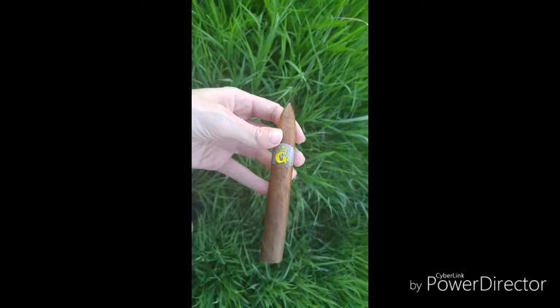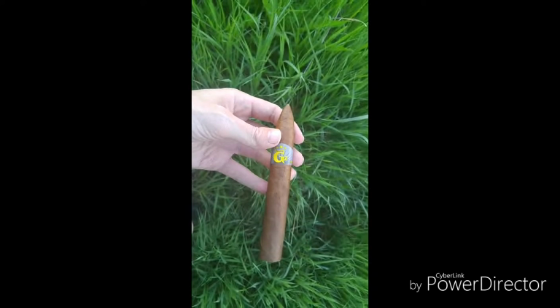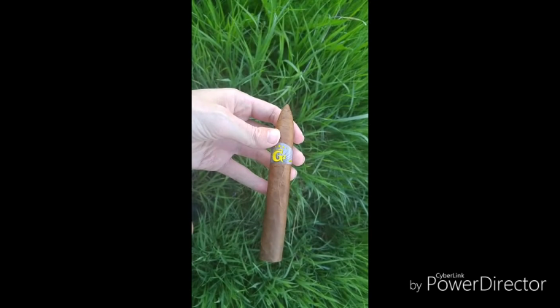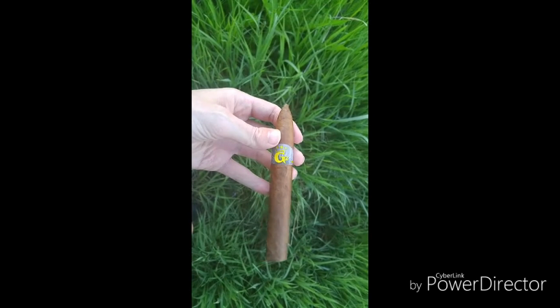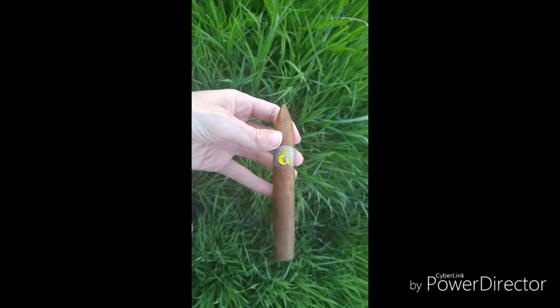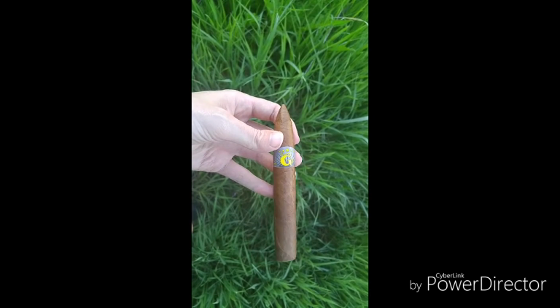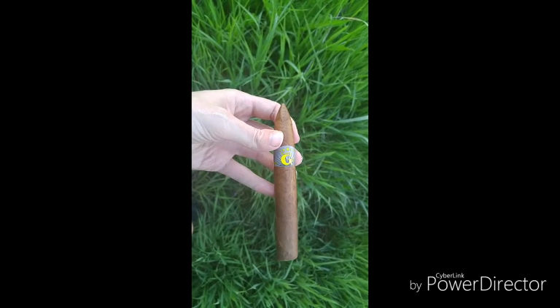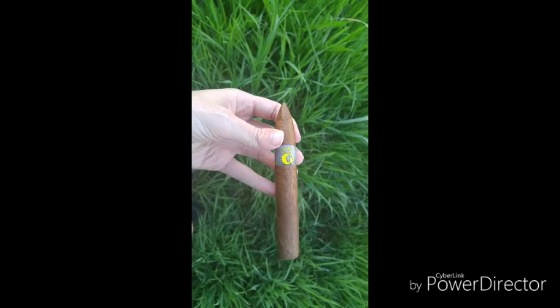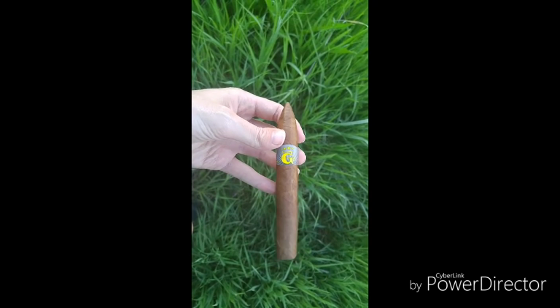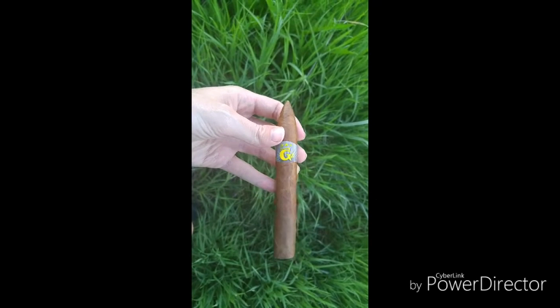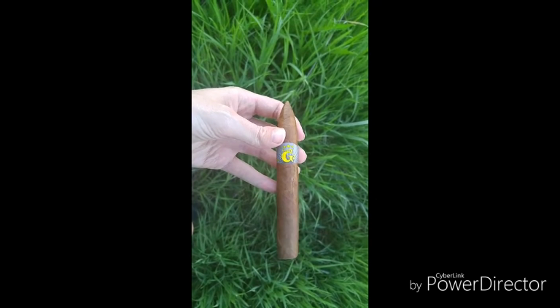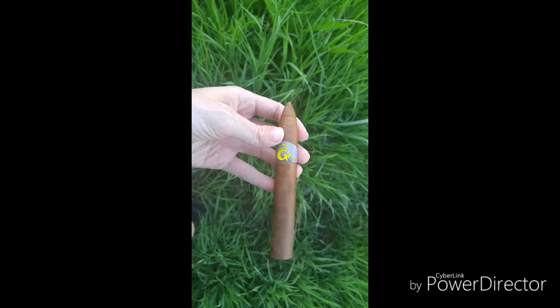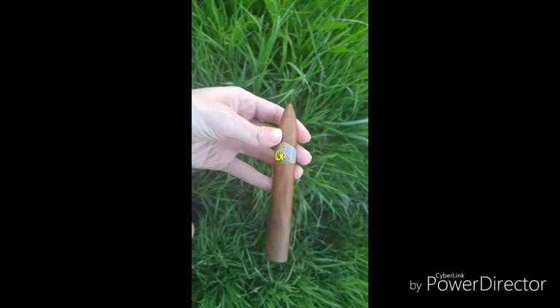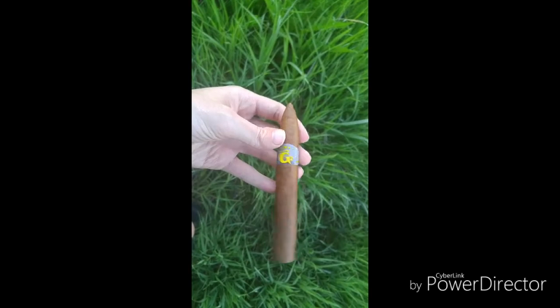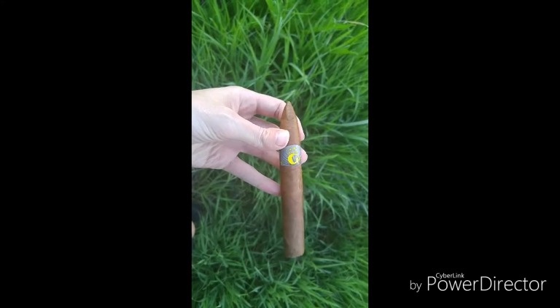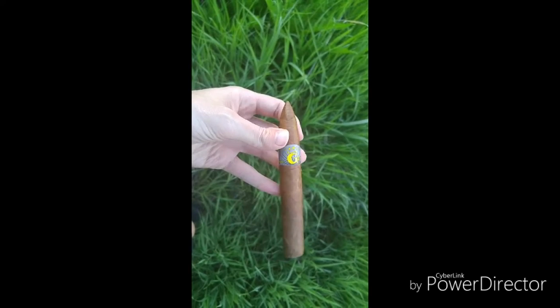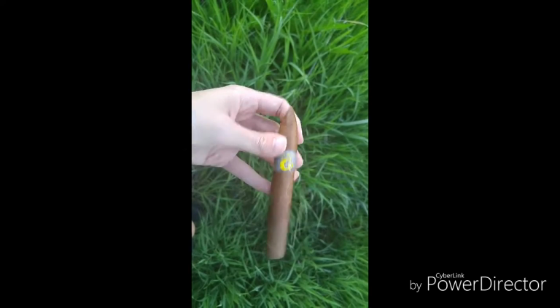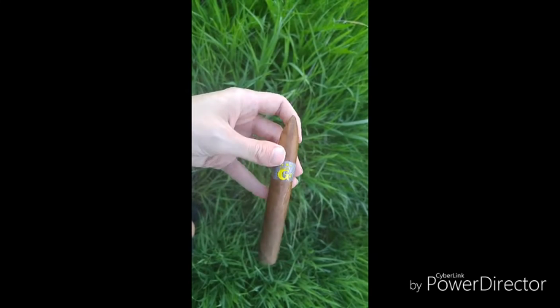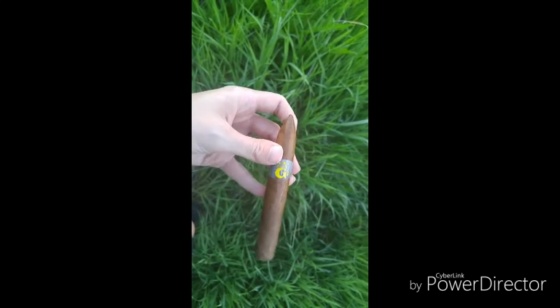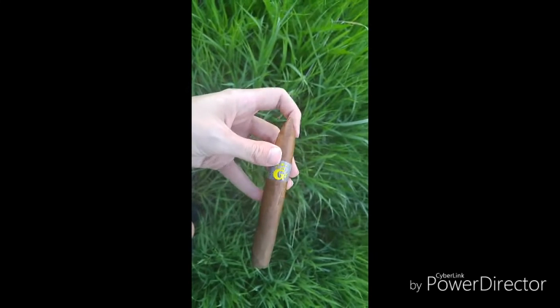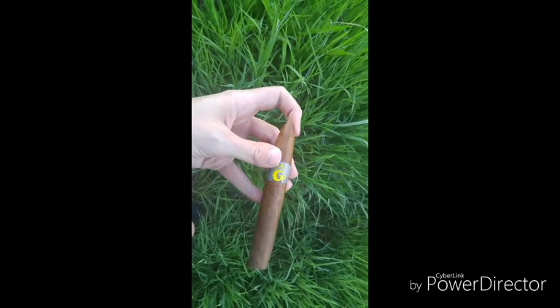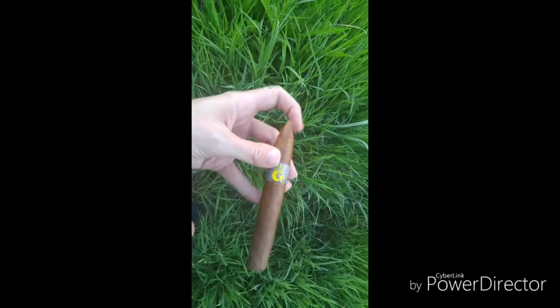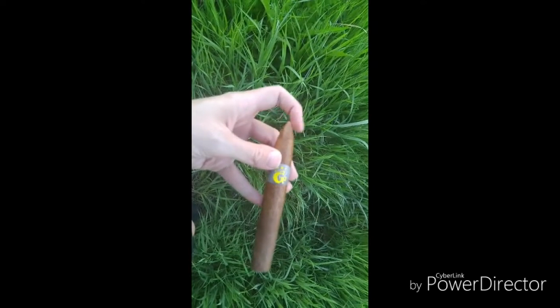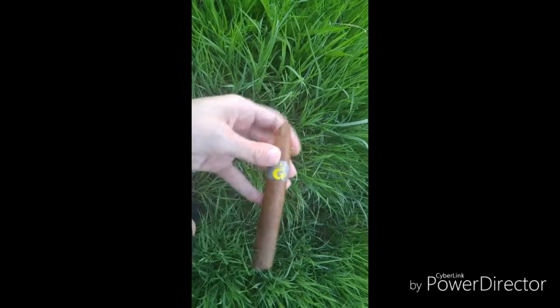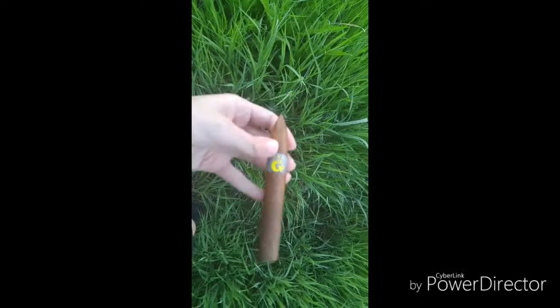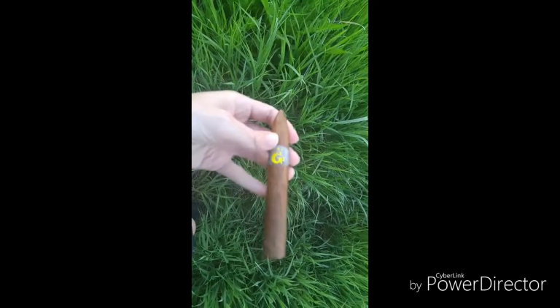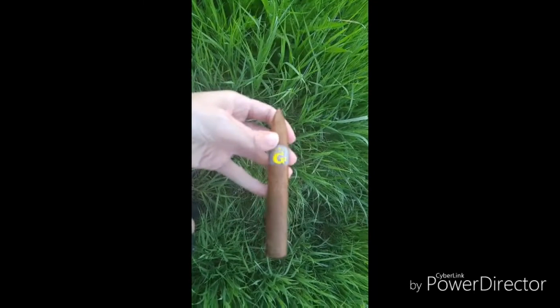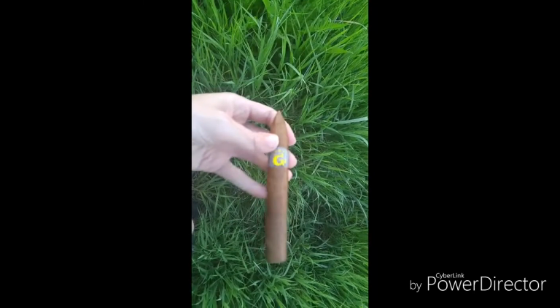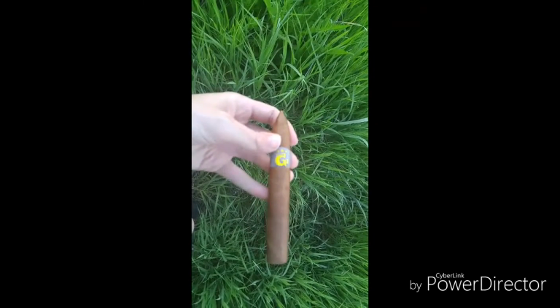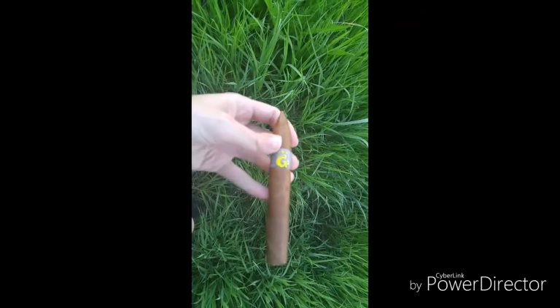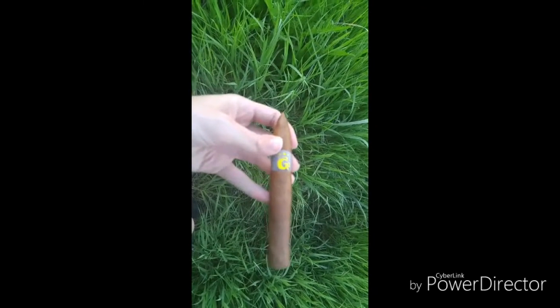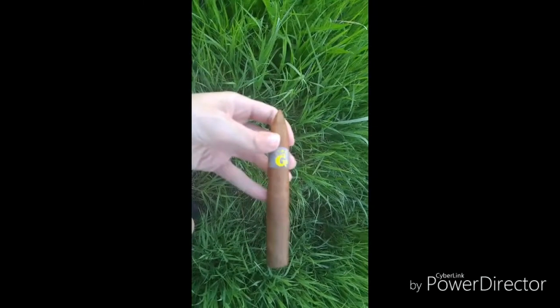I'm going to try something a little different — I'm going to try a V-cutter today. Because they actually do work with these, believe it or not.